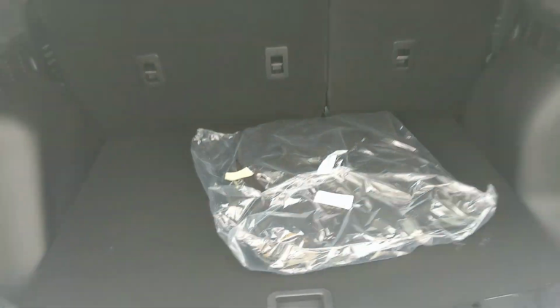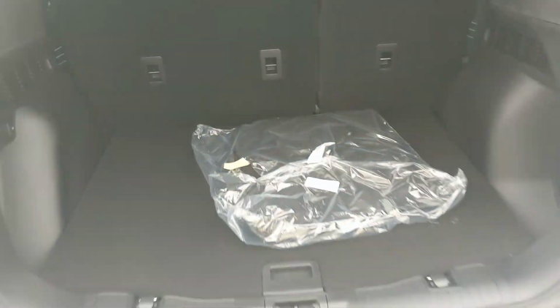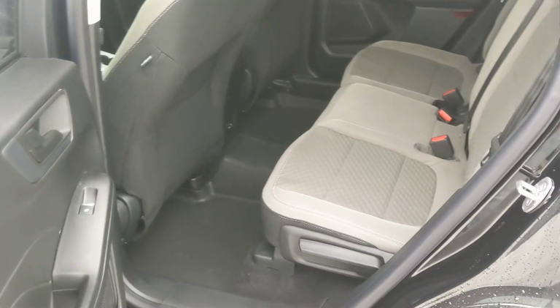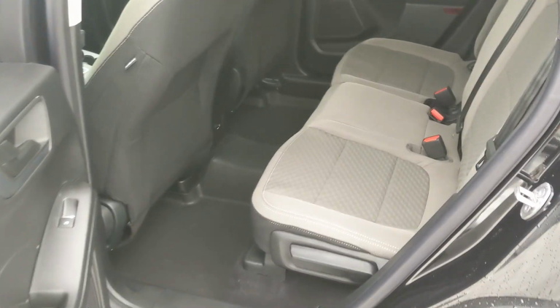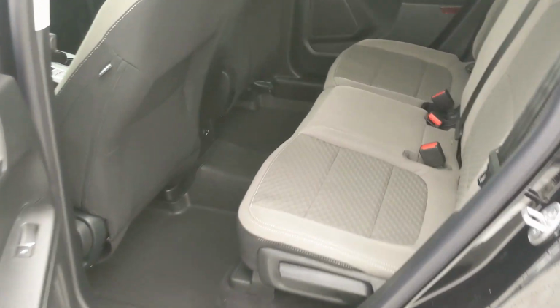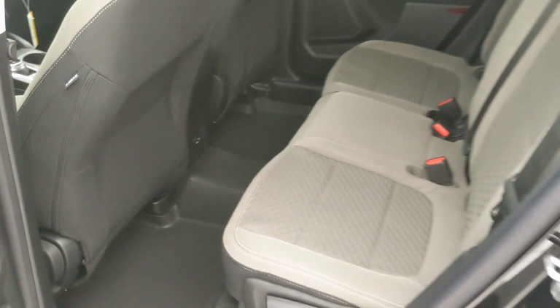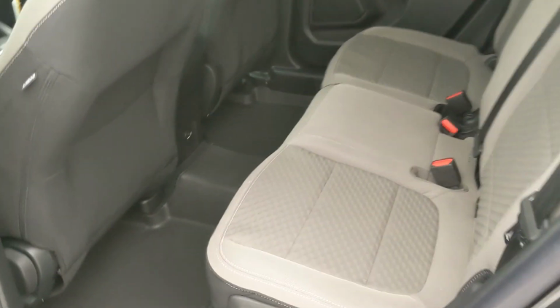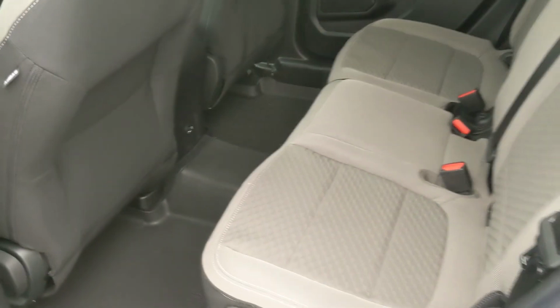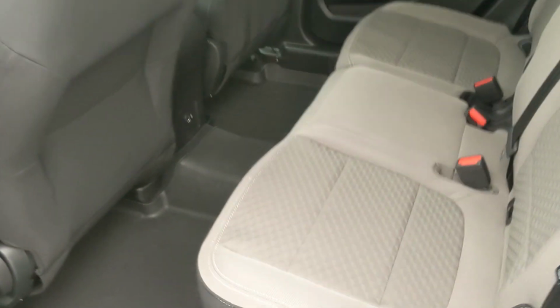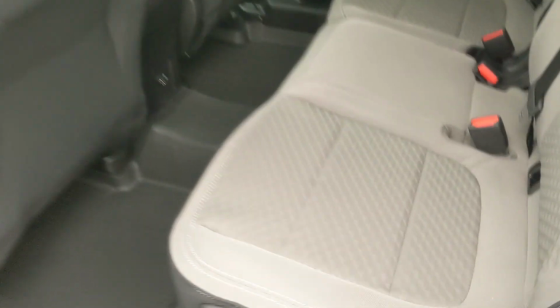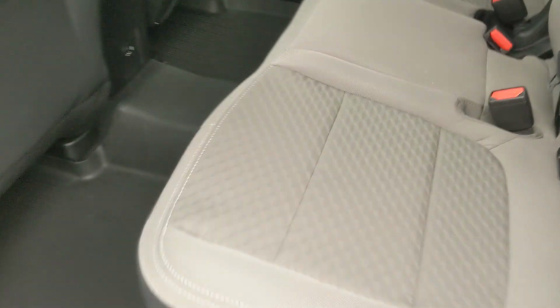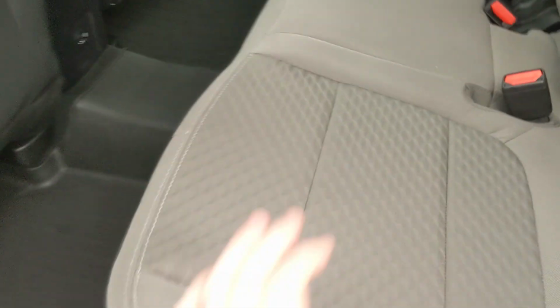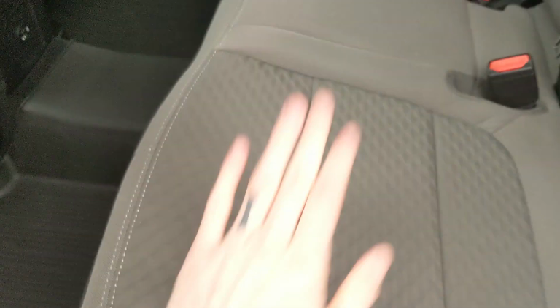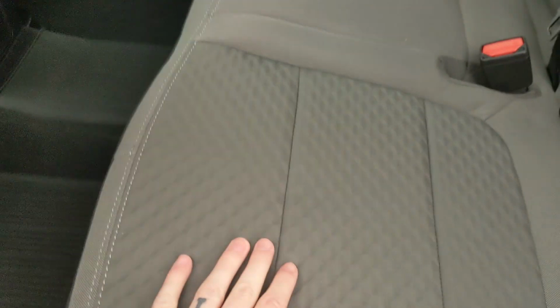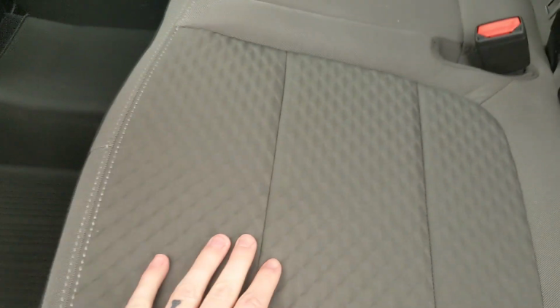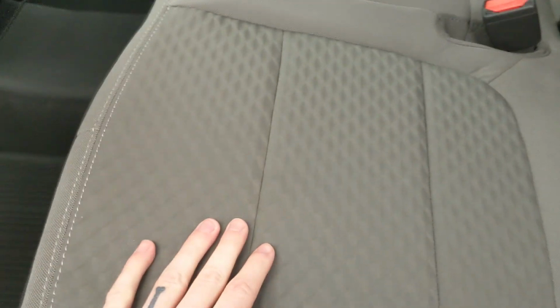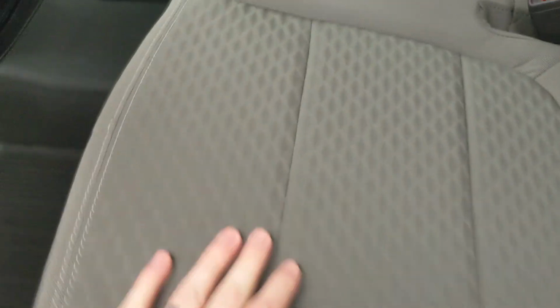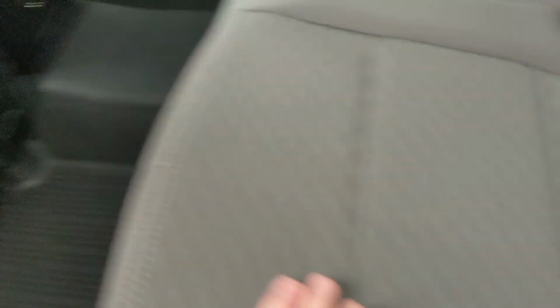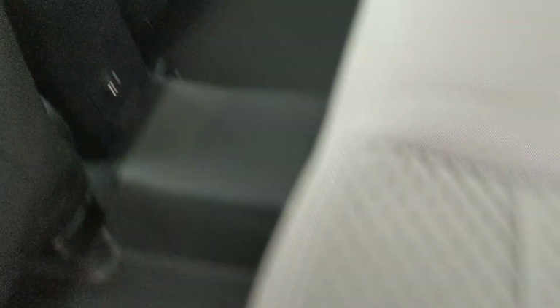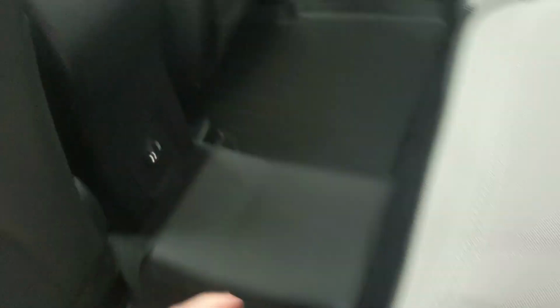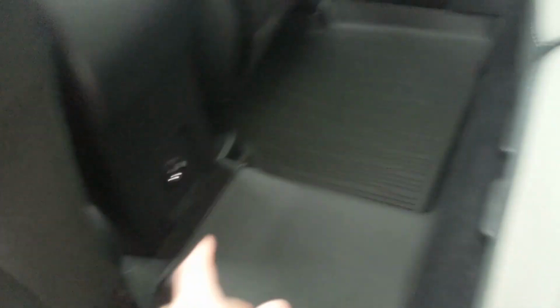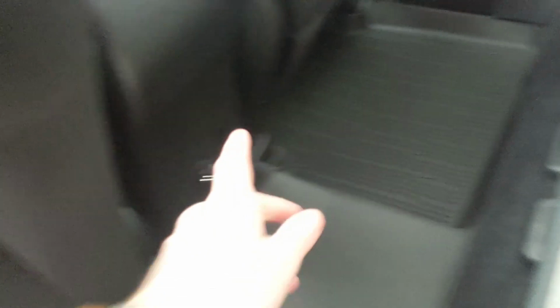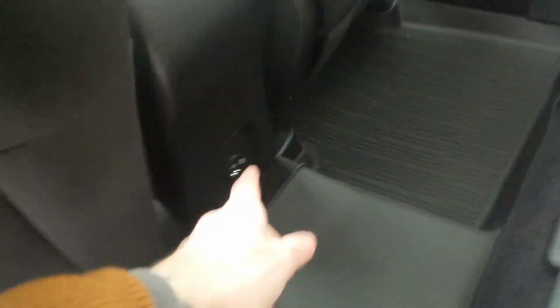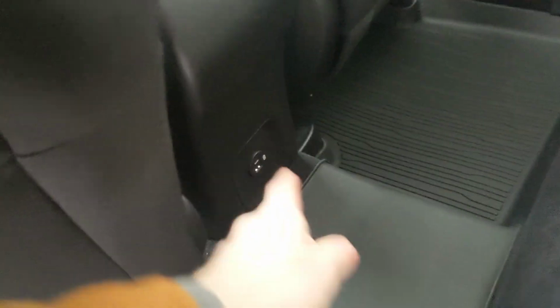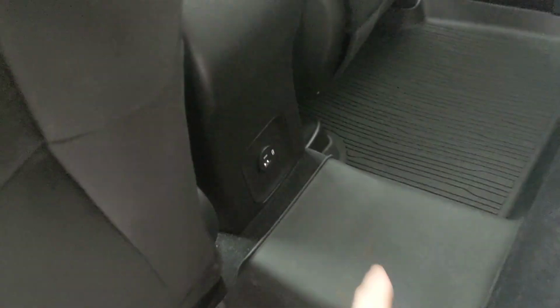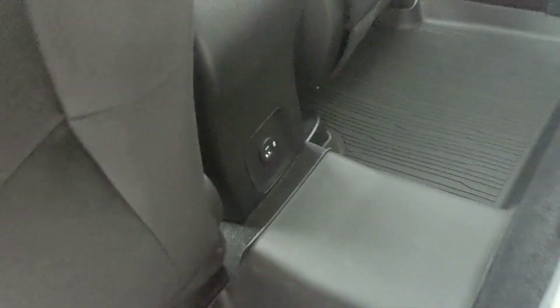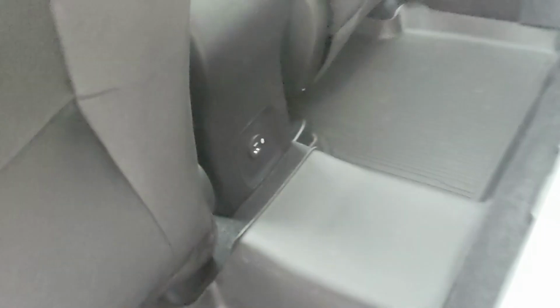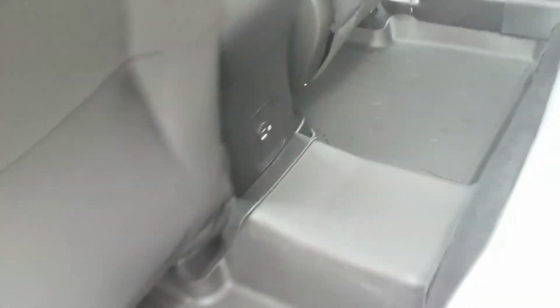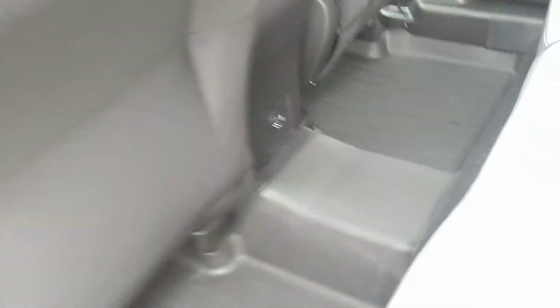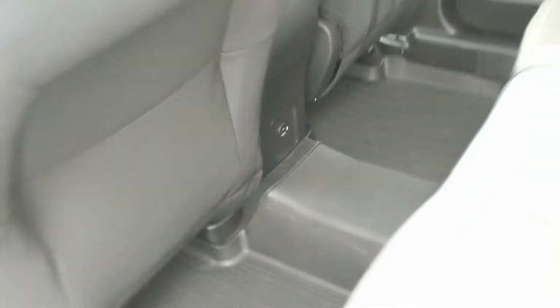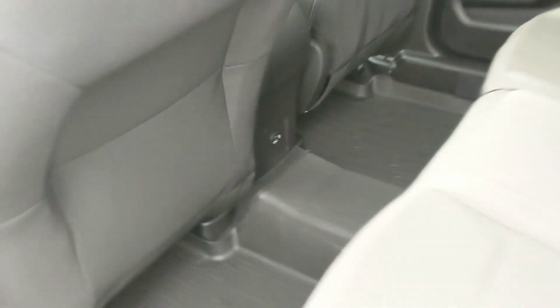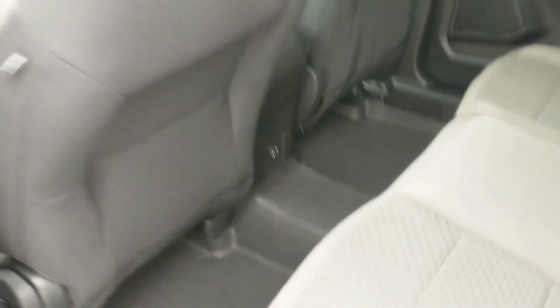Looking into the back seat, you have comfortable seating for three, as well as having a USB and USB-C port down there.